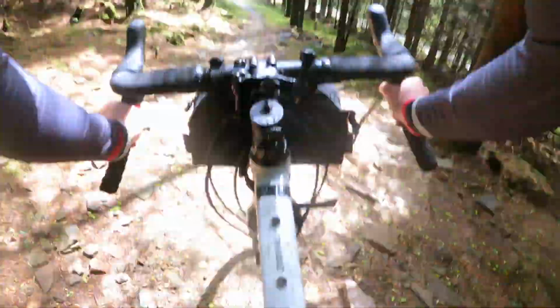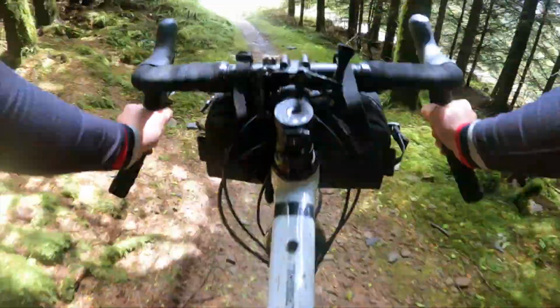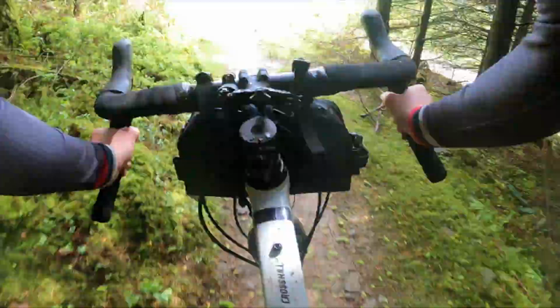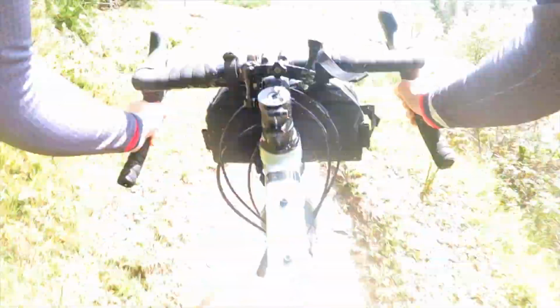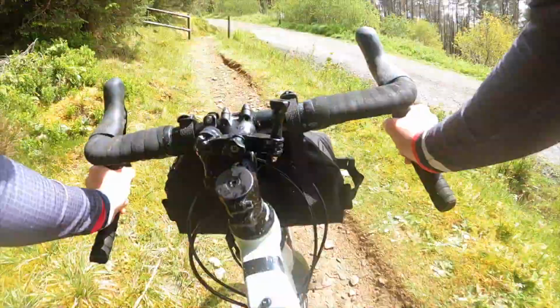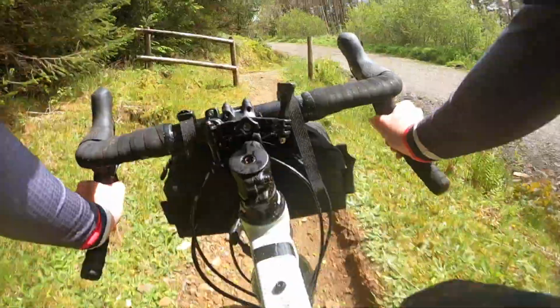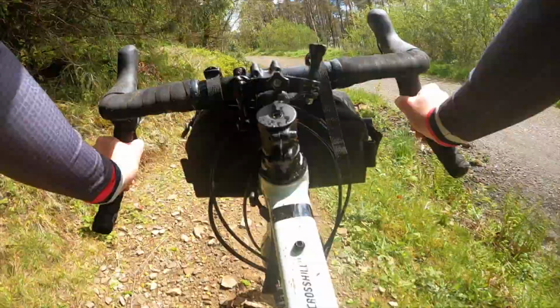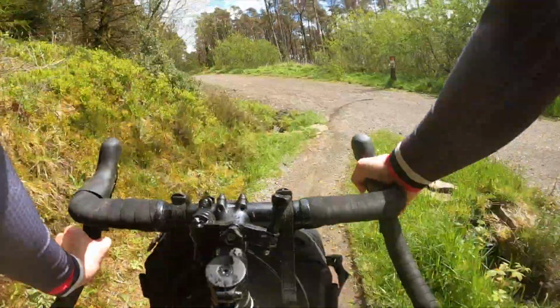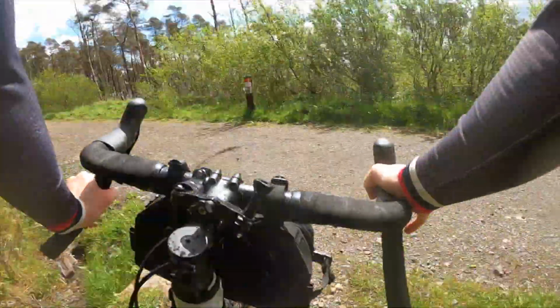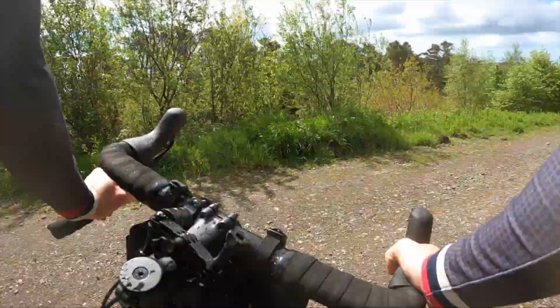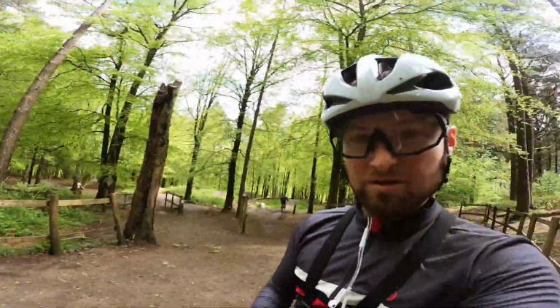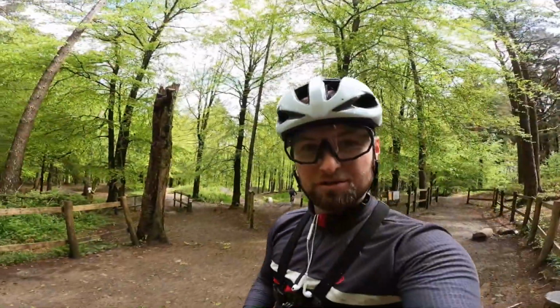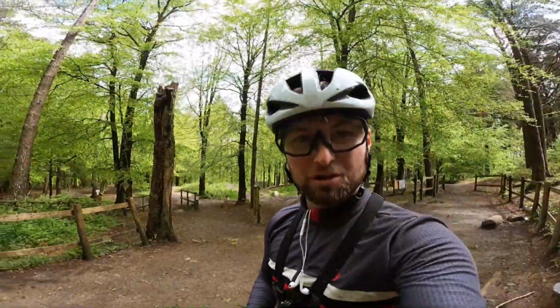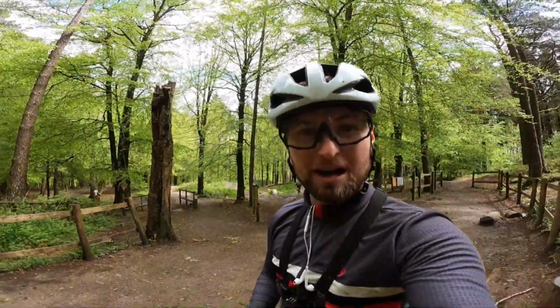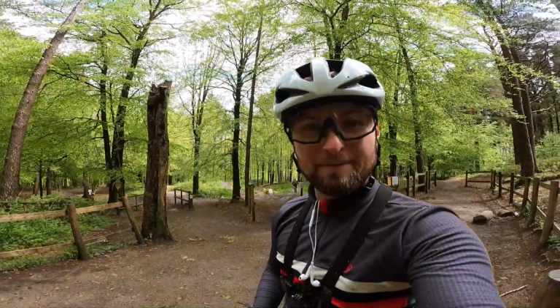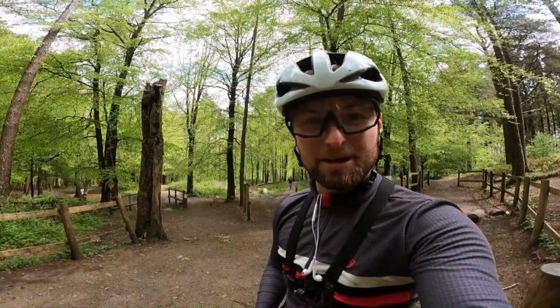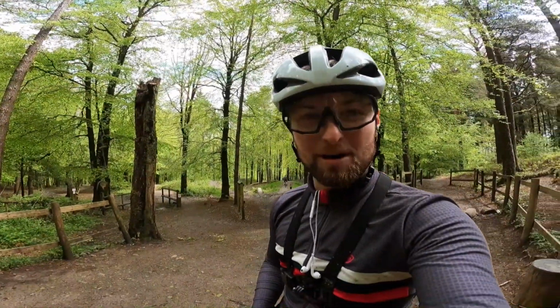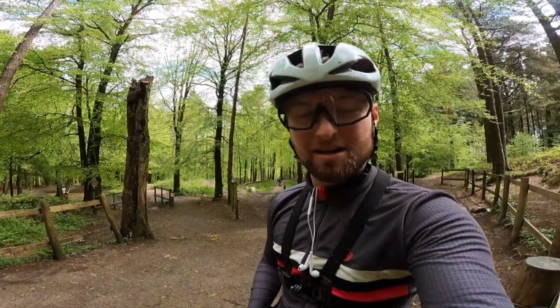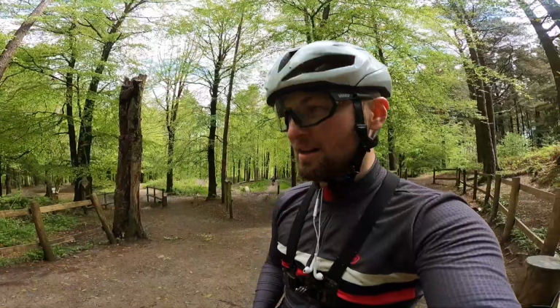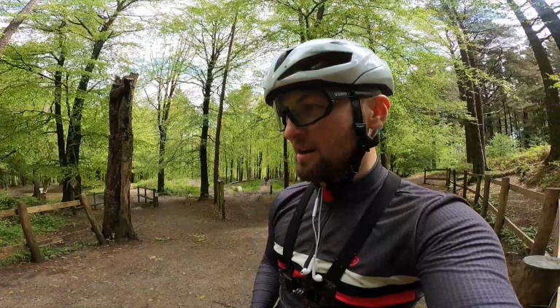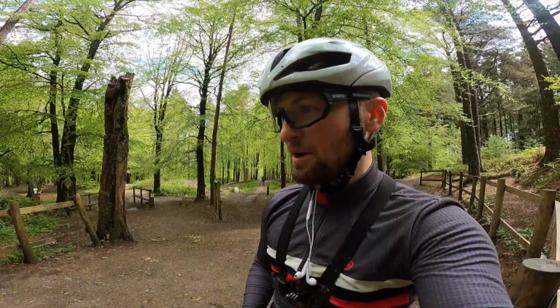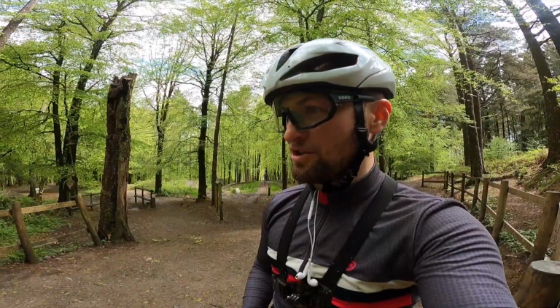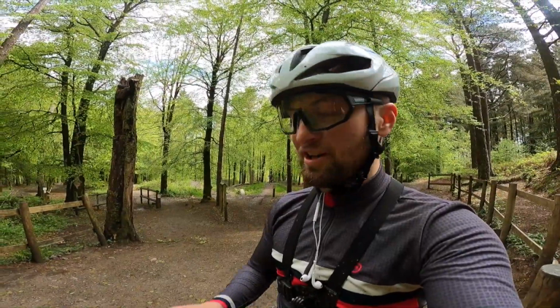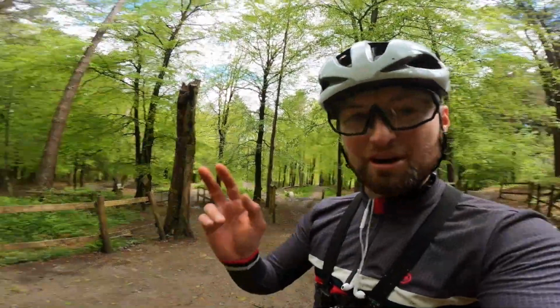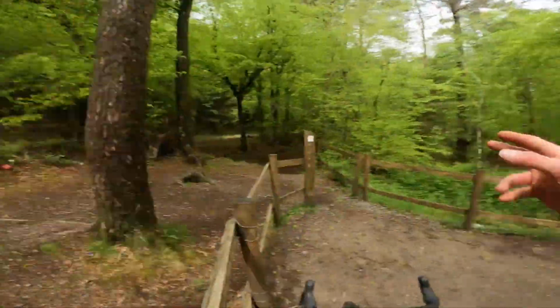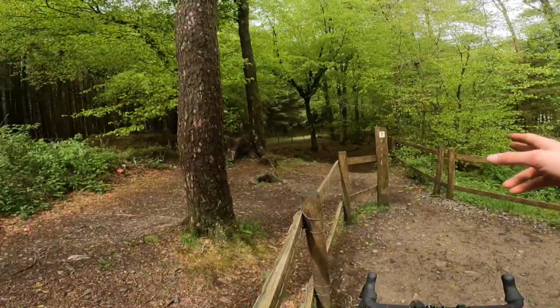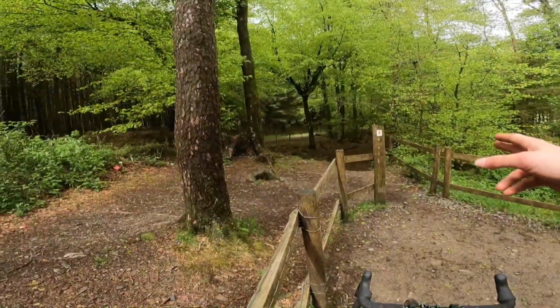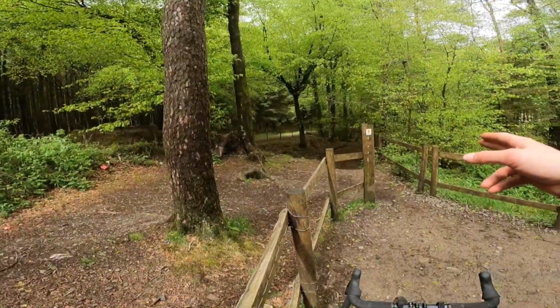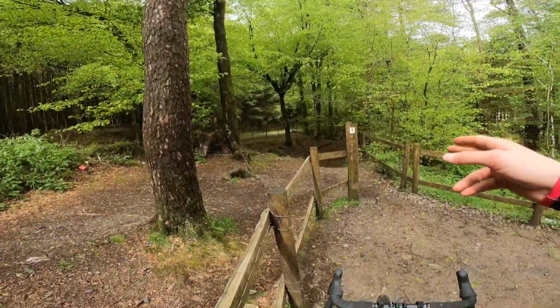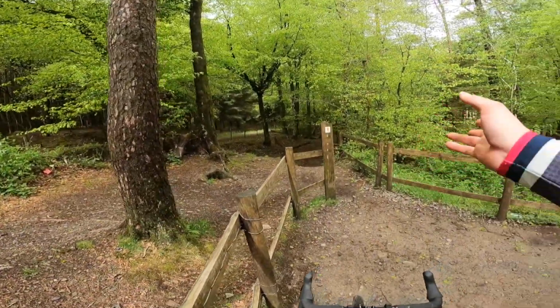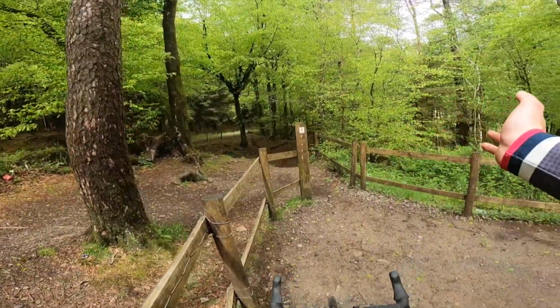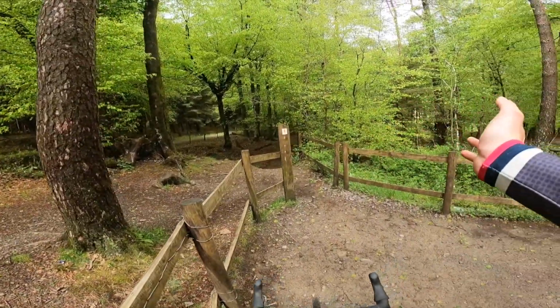So we're at Afan Bike Park. We're going to try the outside line, not the jump line - the outside line.